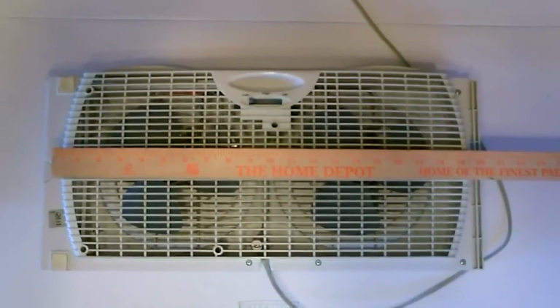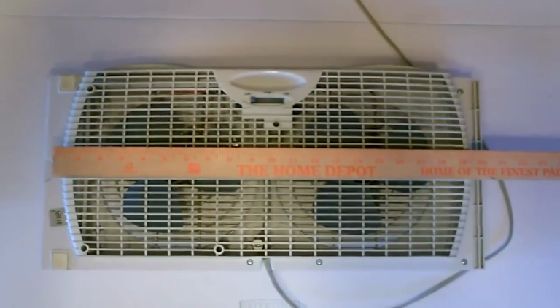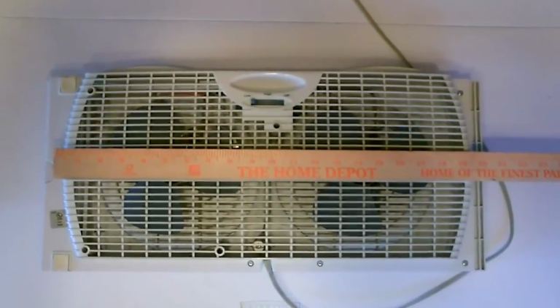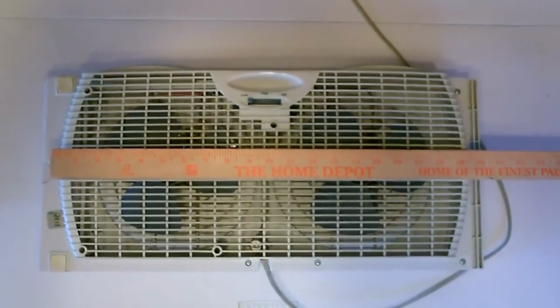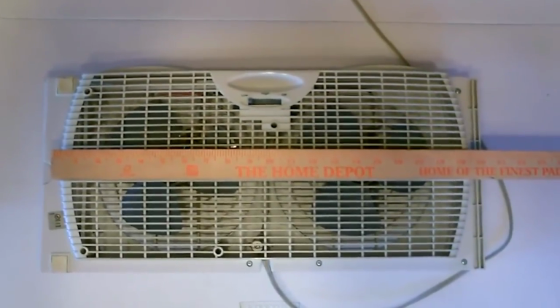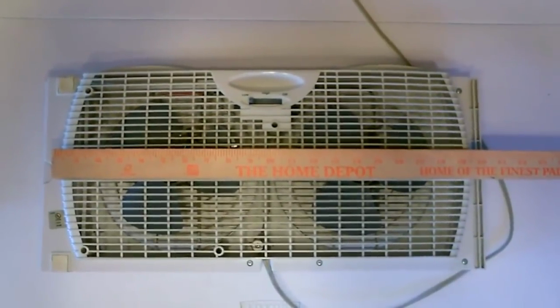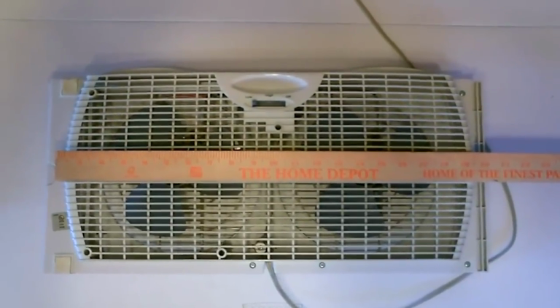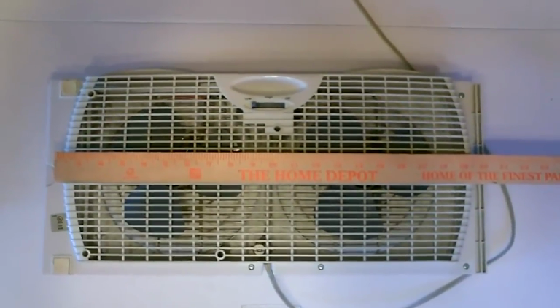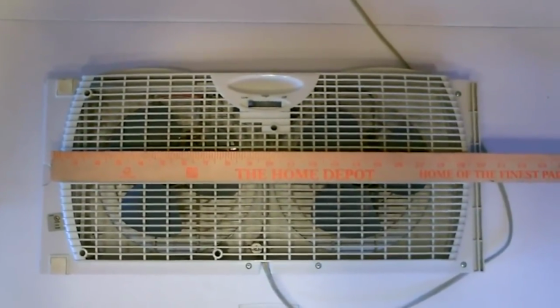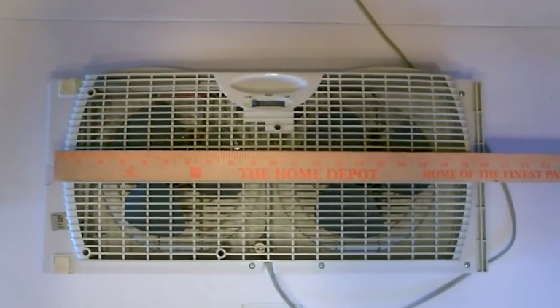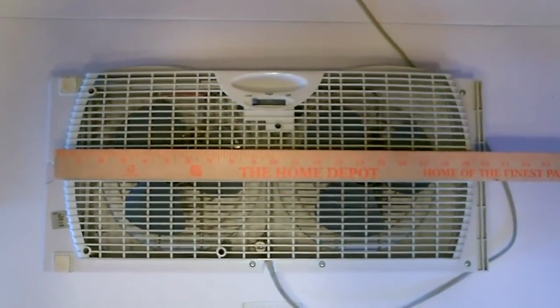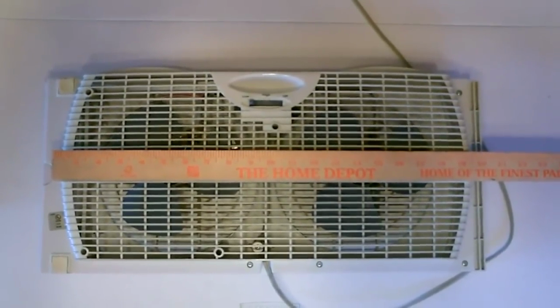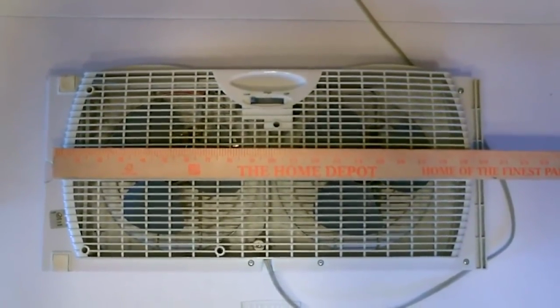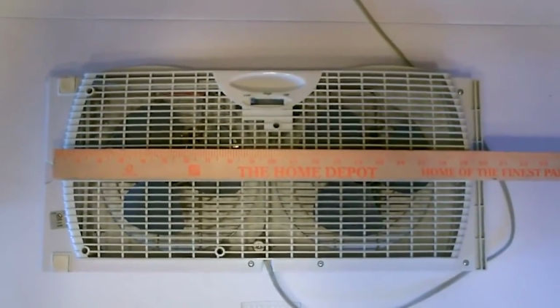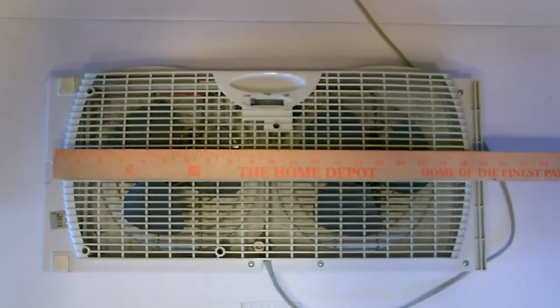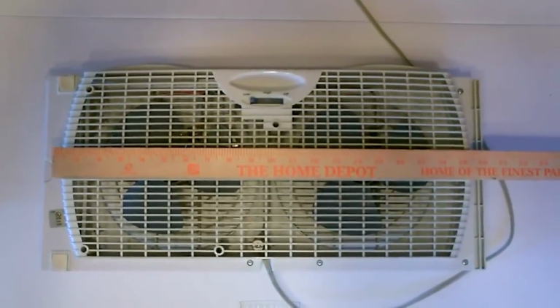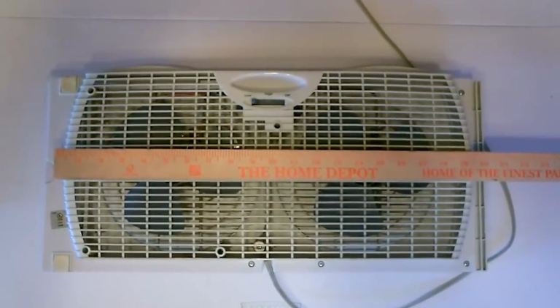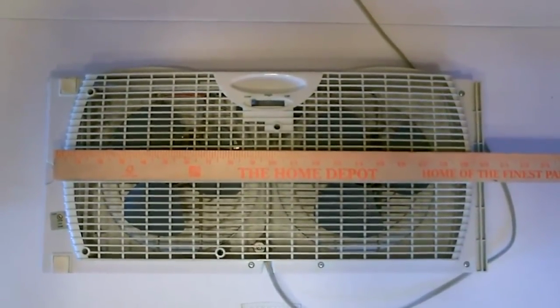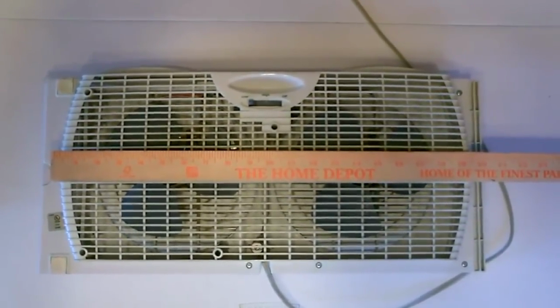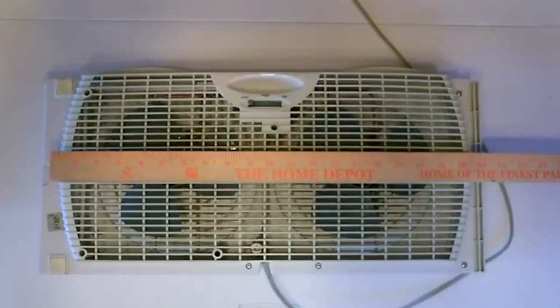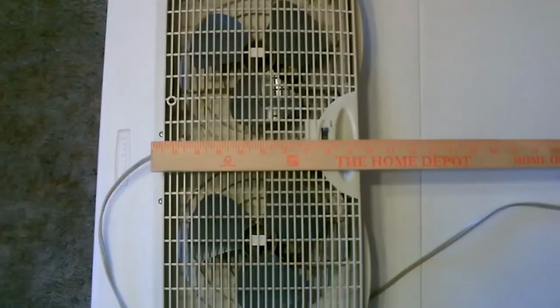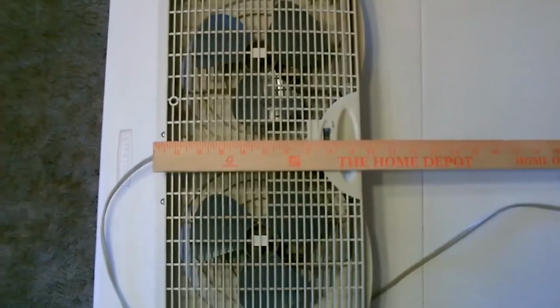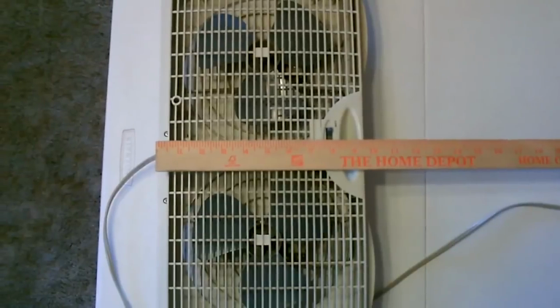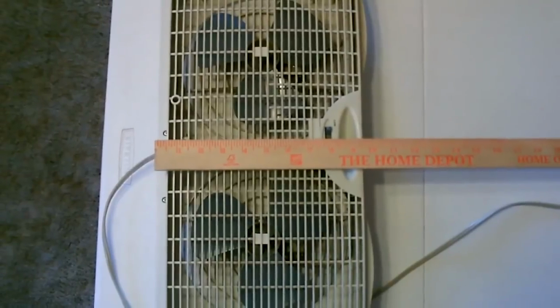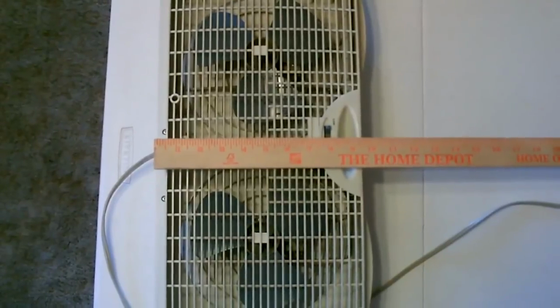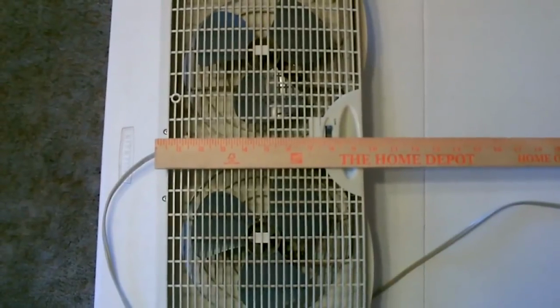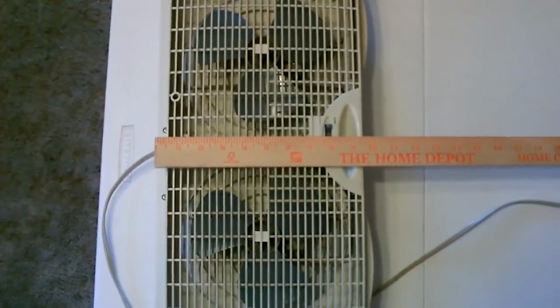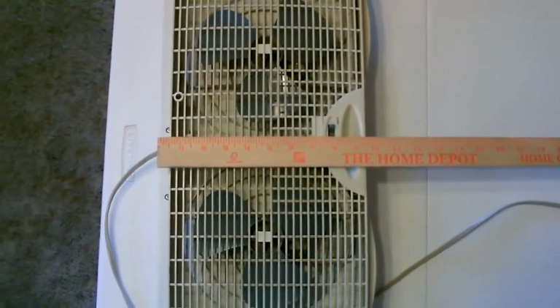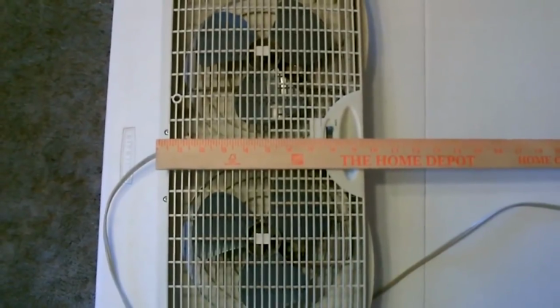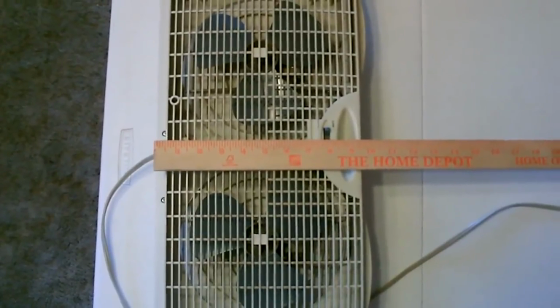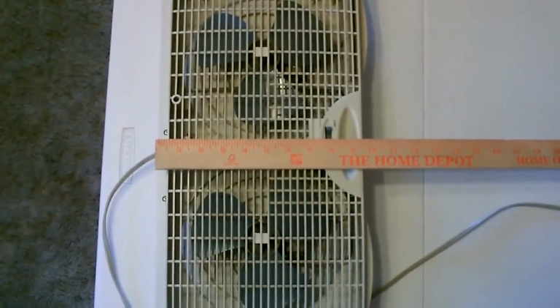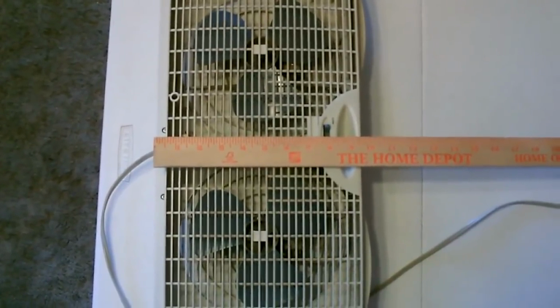Start by measuring the window fan. Looks like about 19.5 inches by about 9.5 inches.